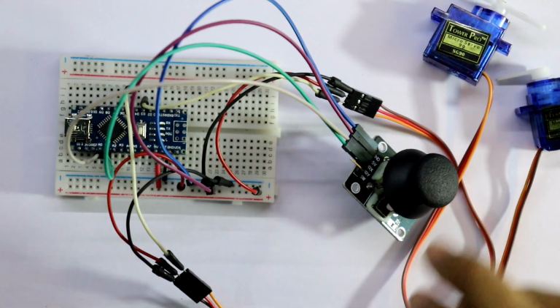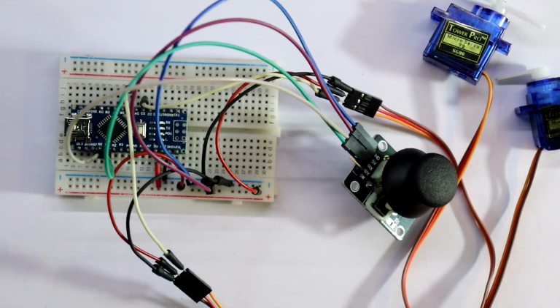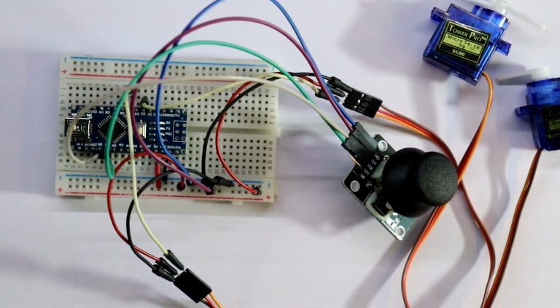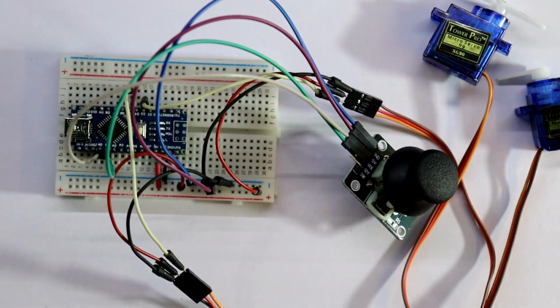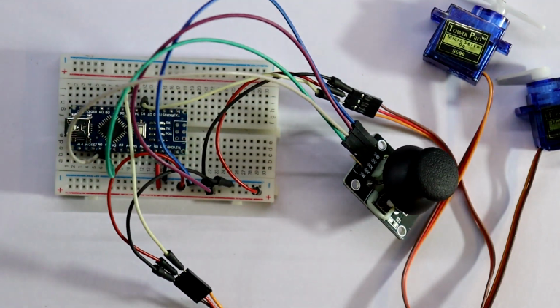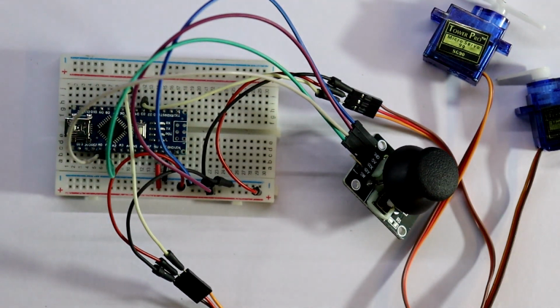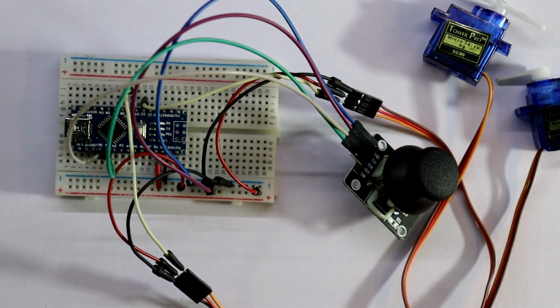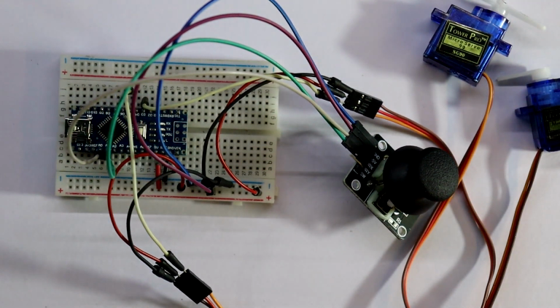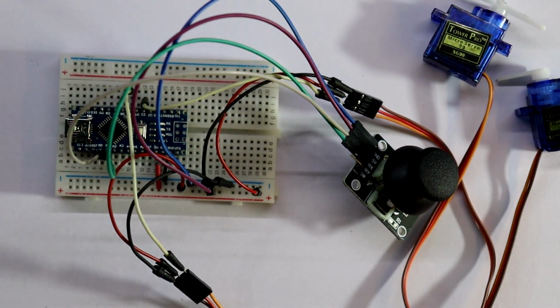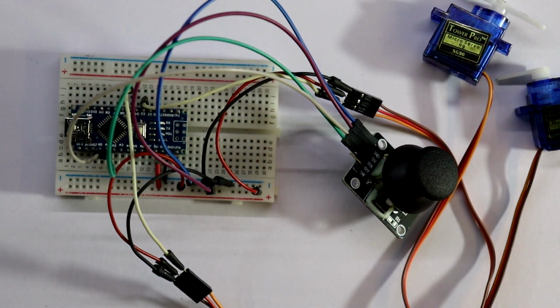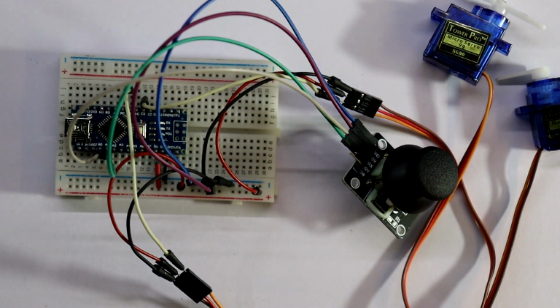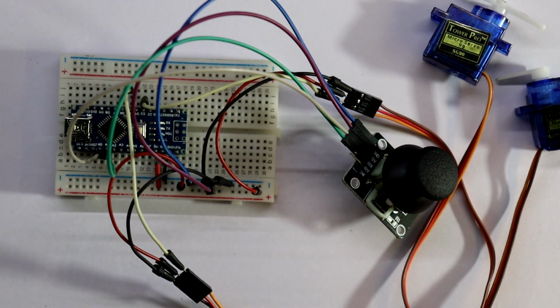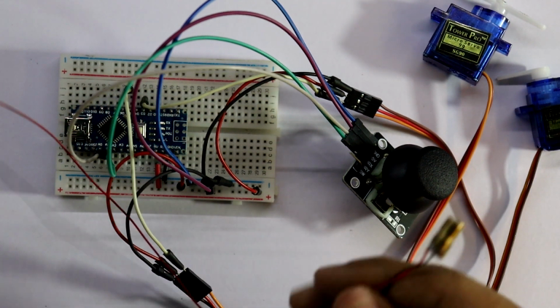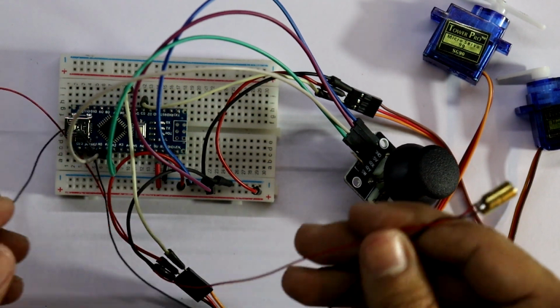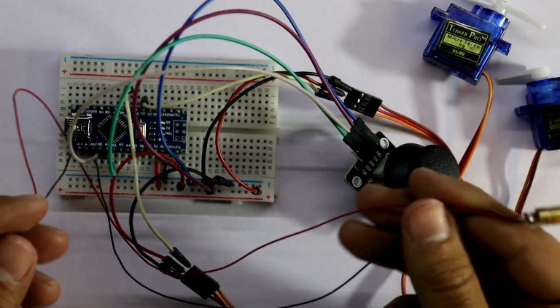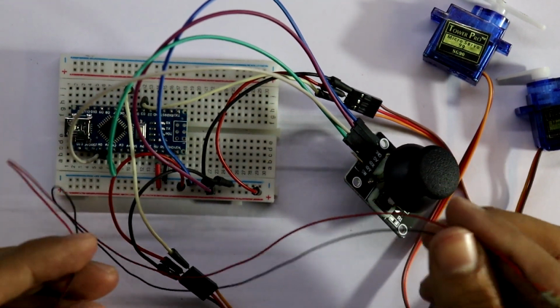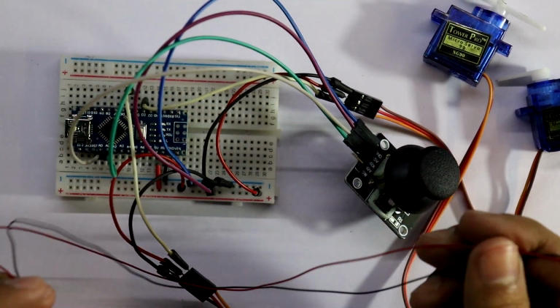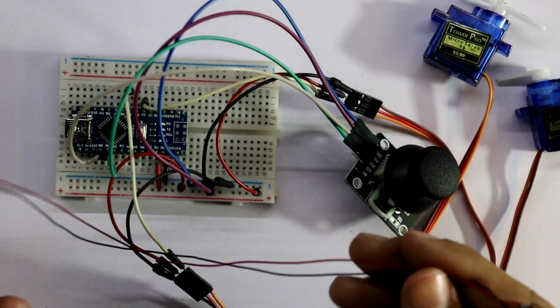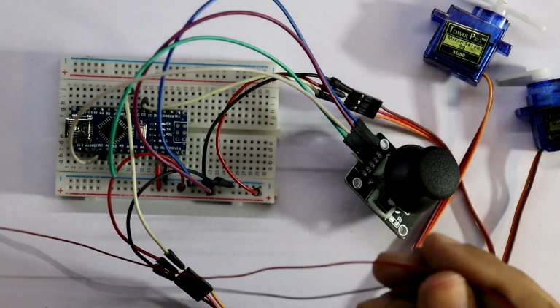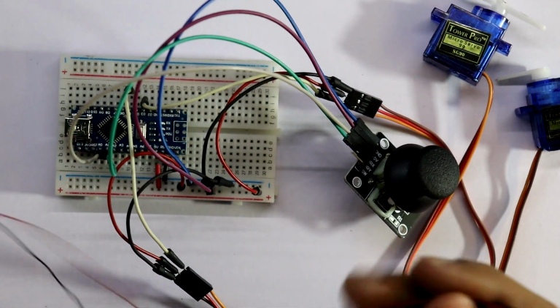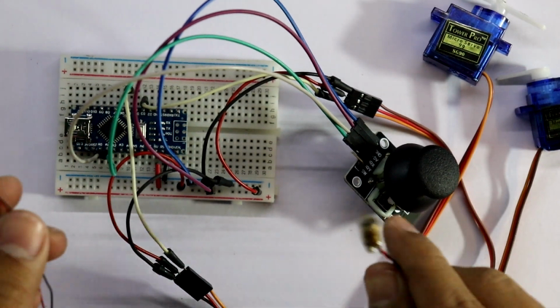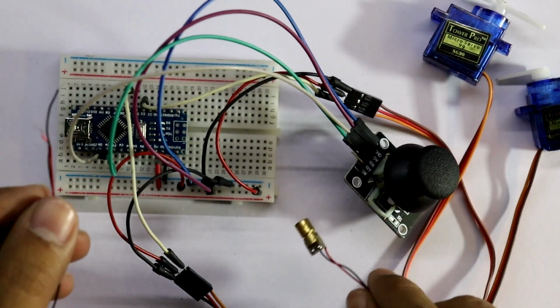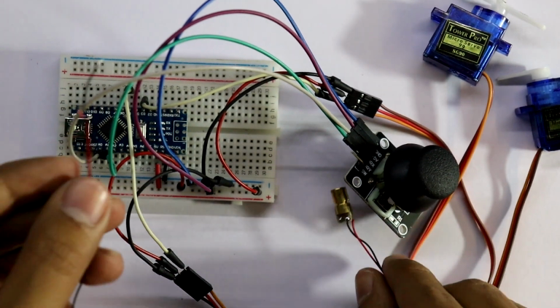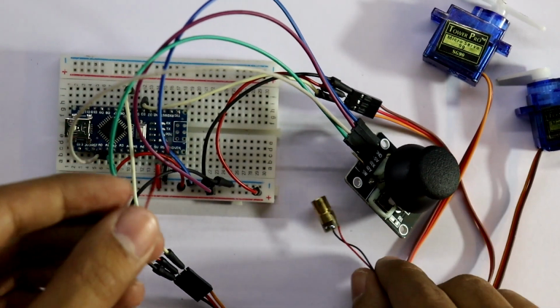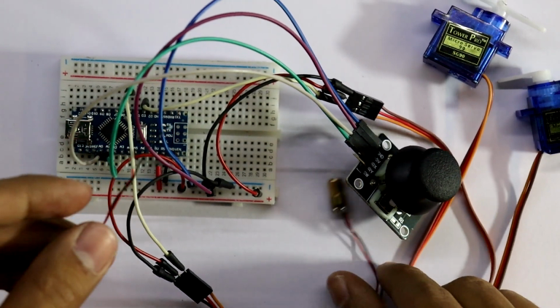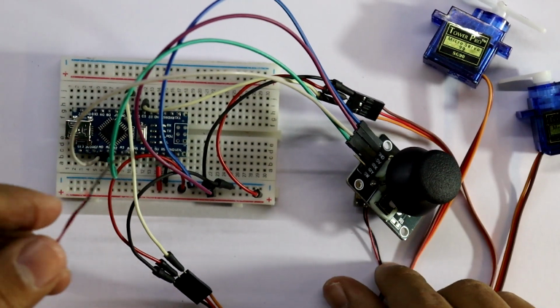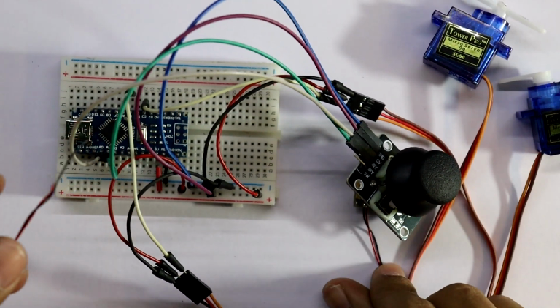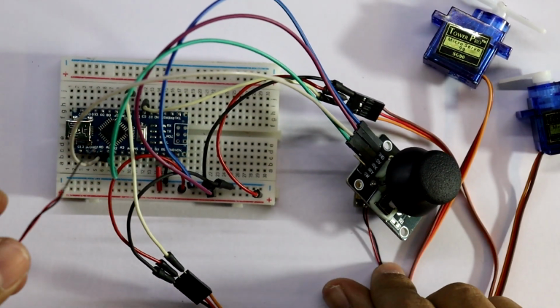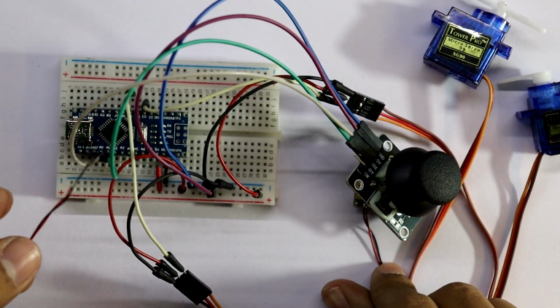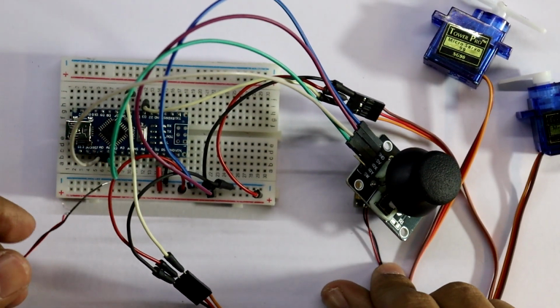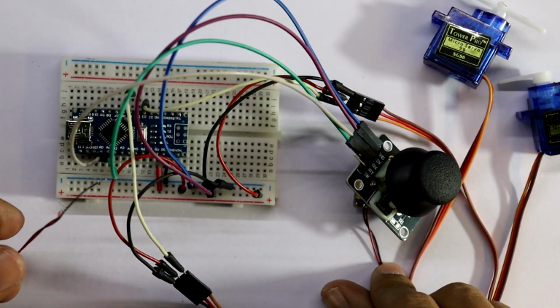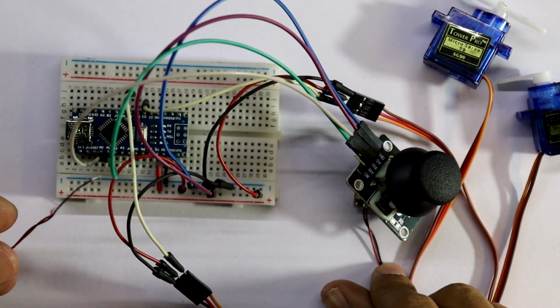So this is the connection. The positive and negative of the laser will be connected to the positive and negative rails.